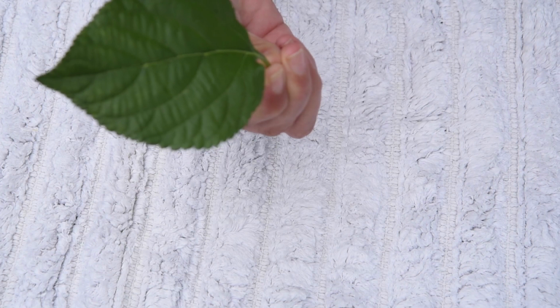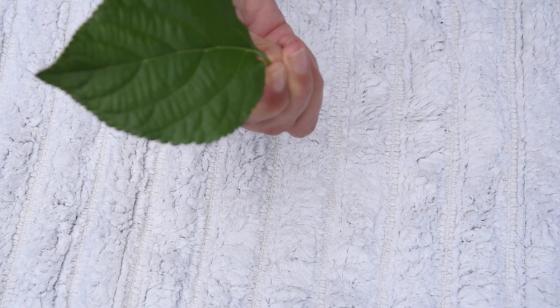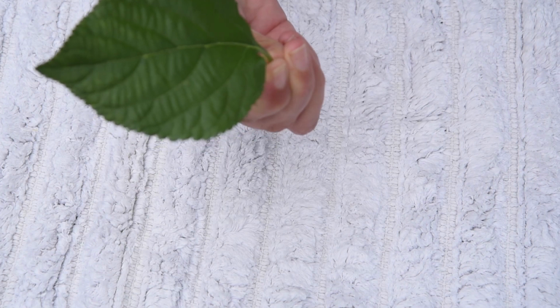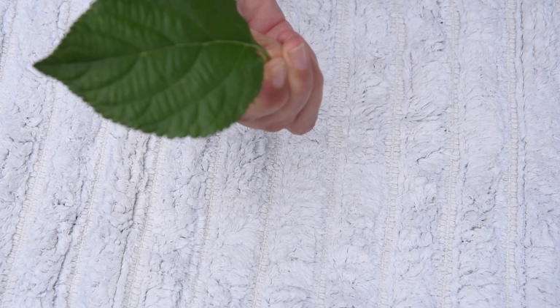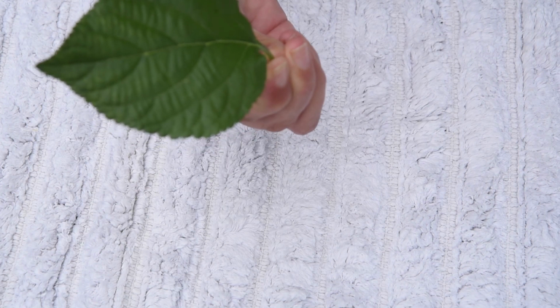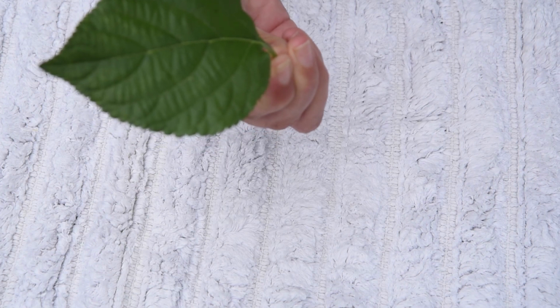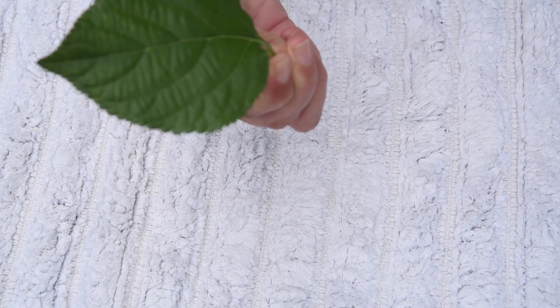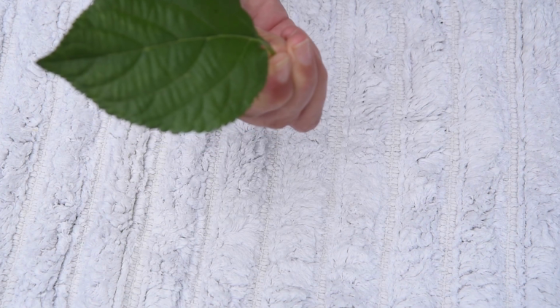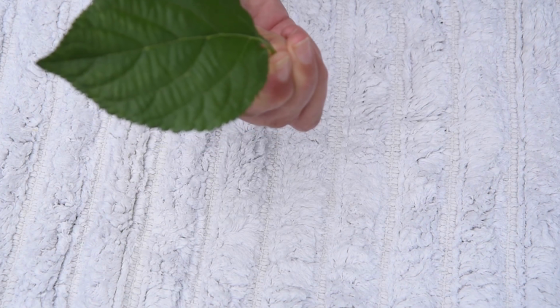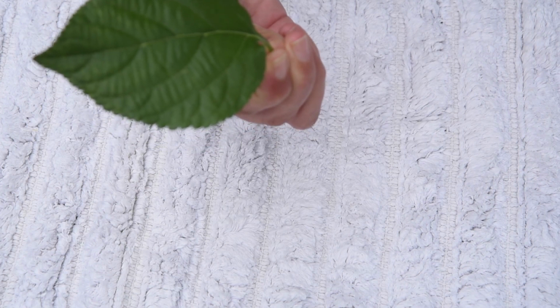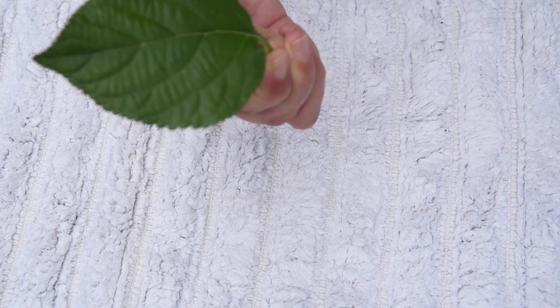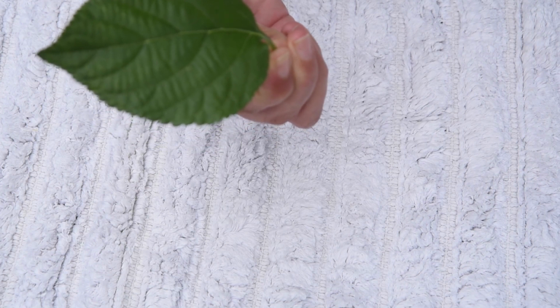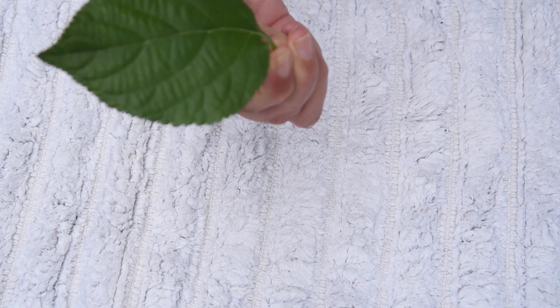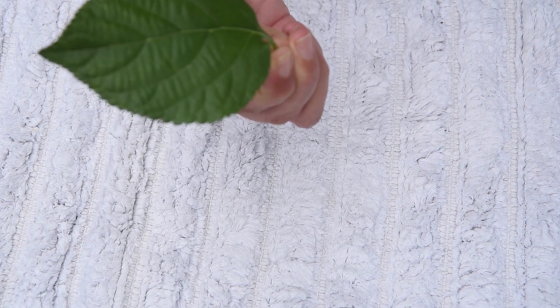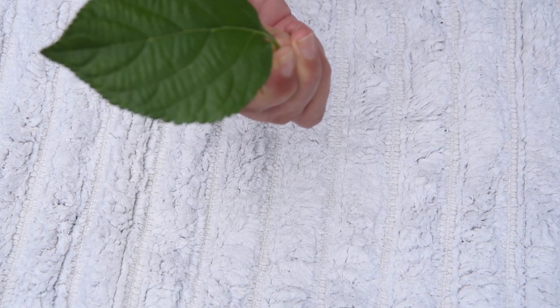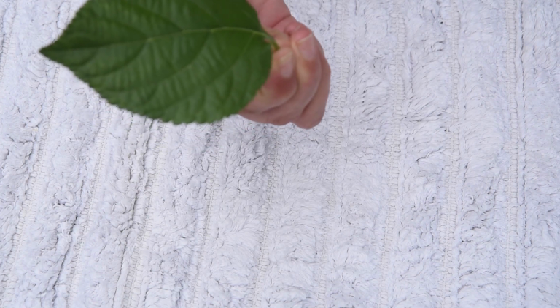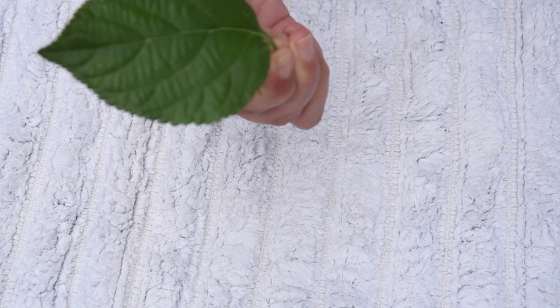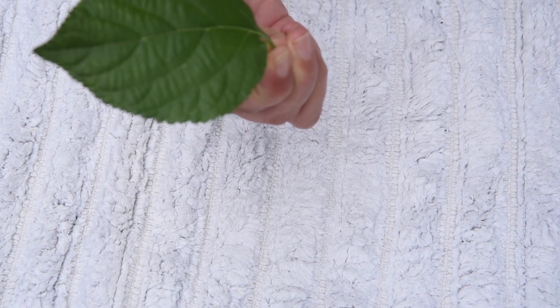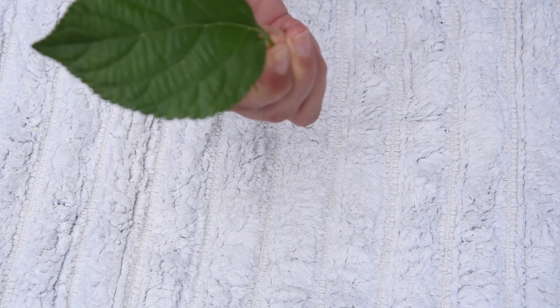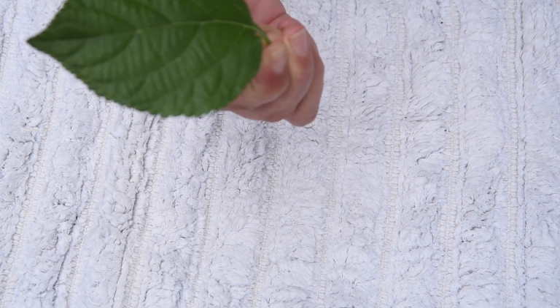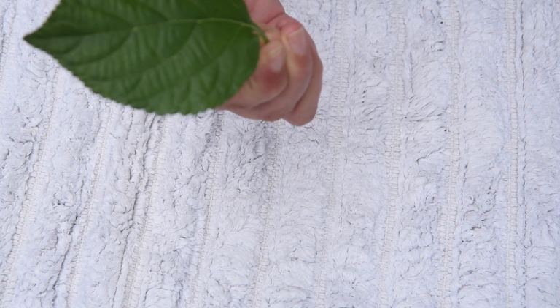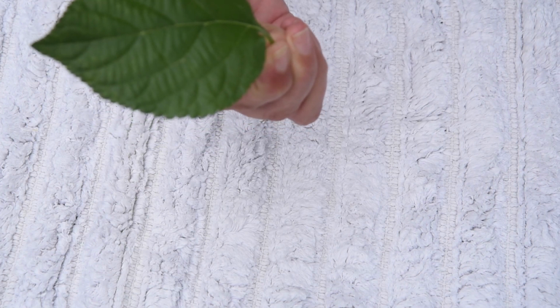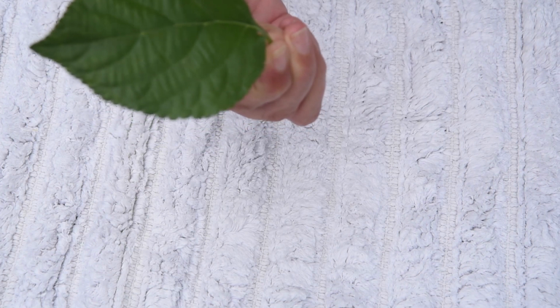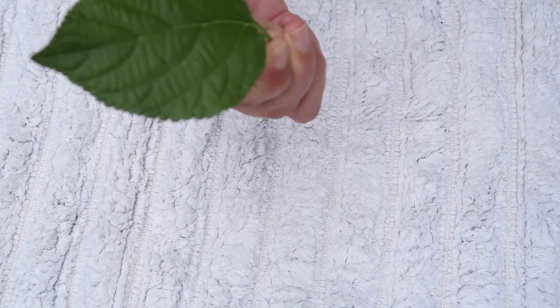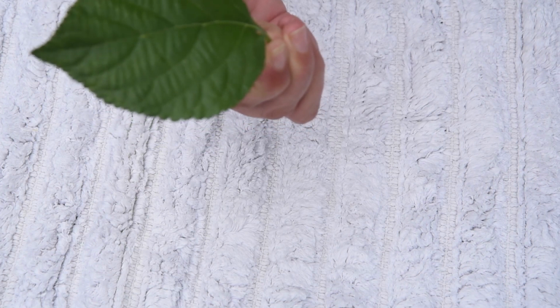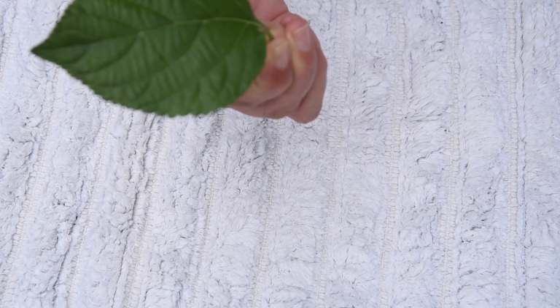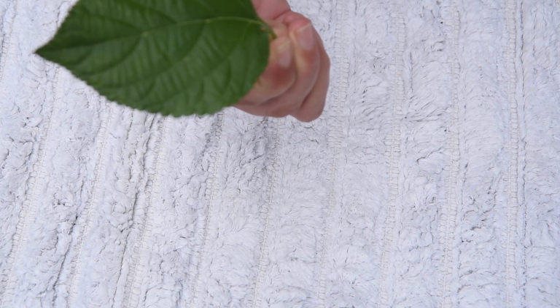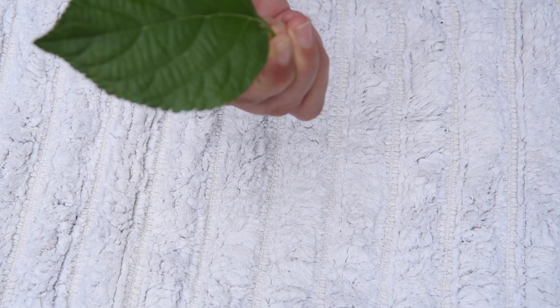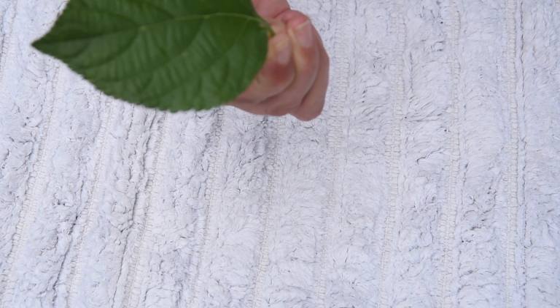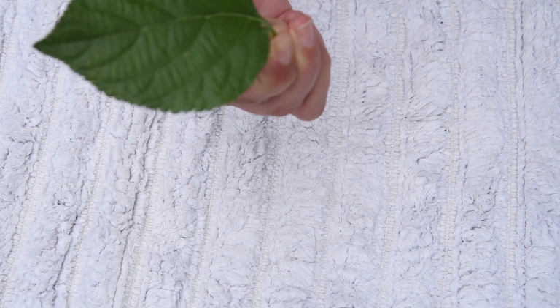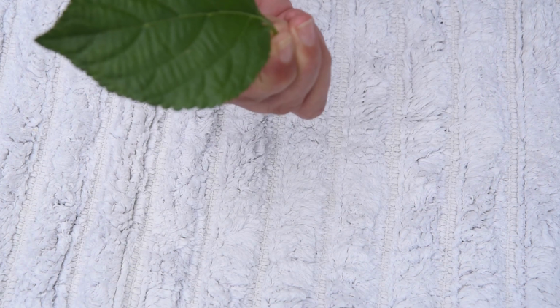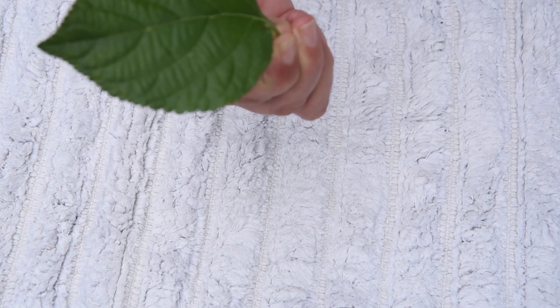Why do leaves always want to be in the sun? That's right — they want to make their own food.